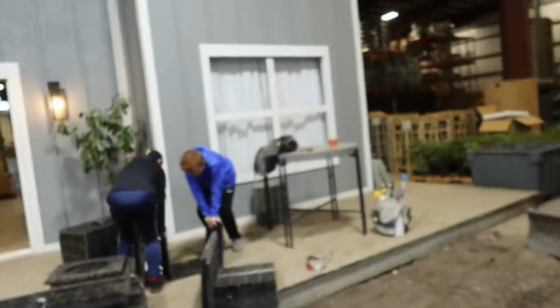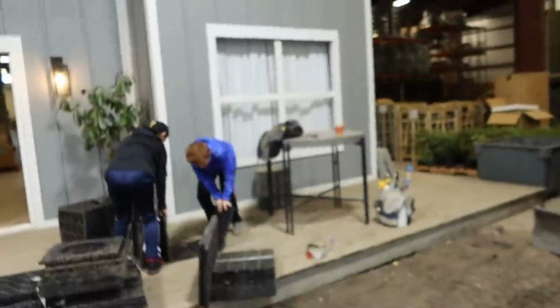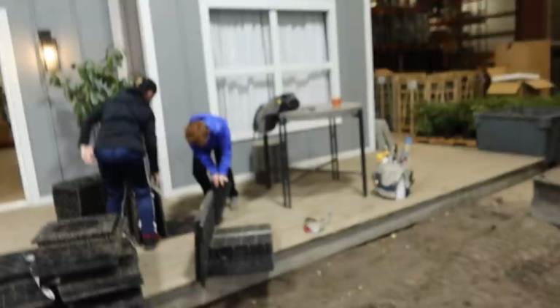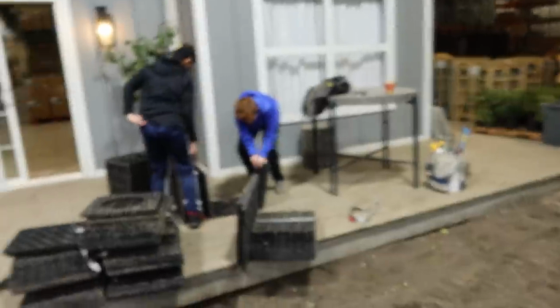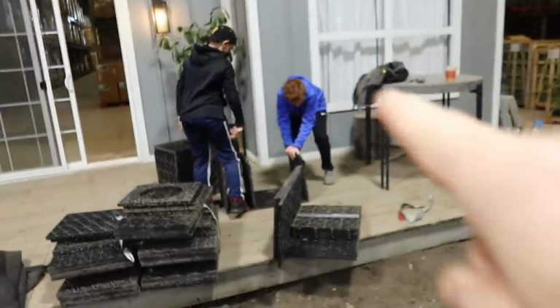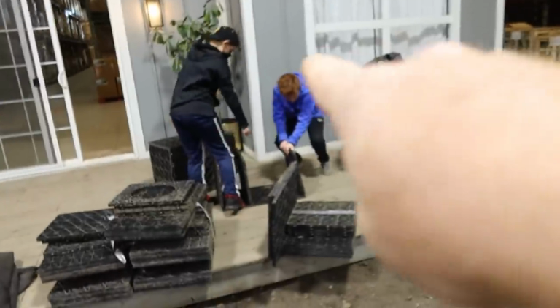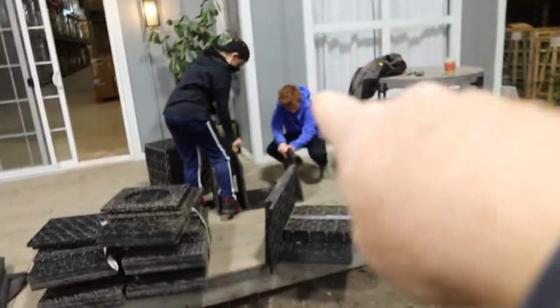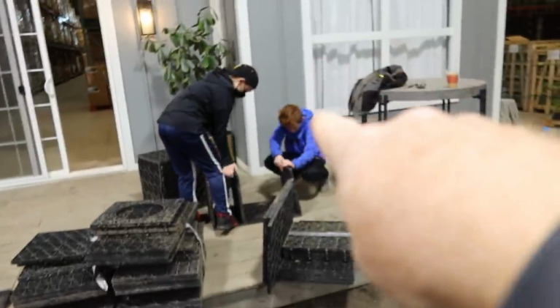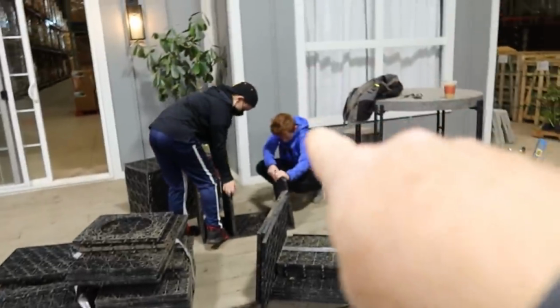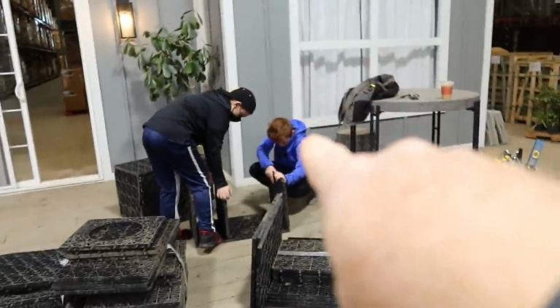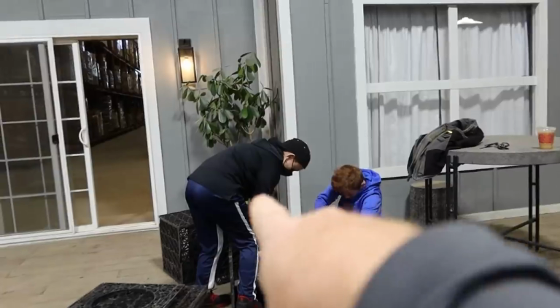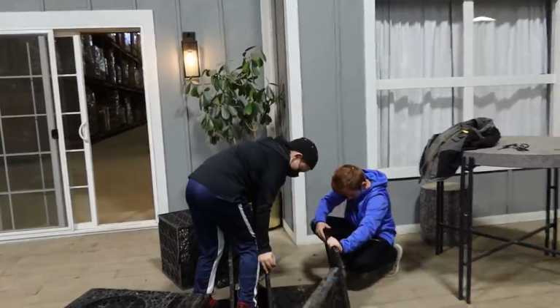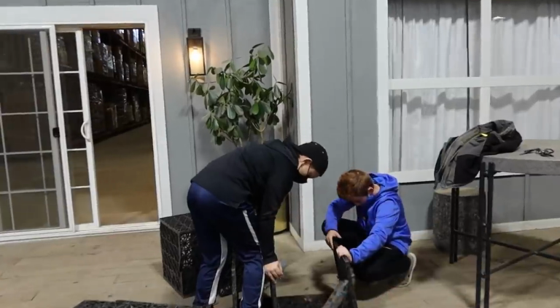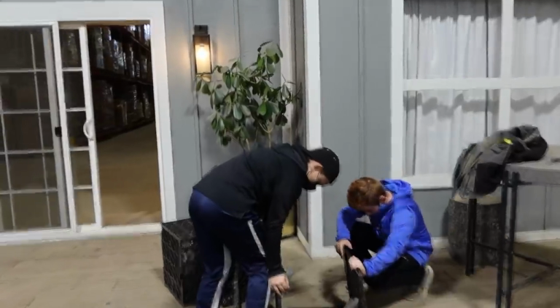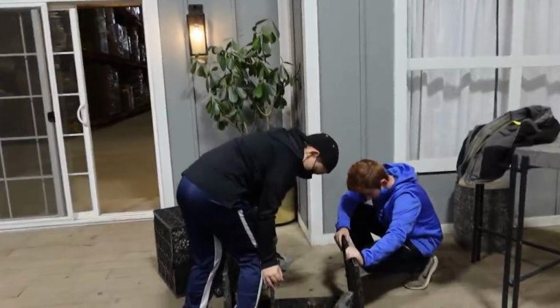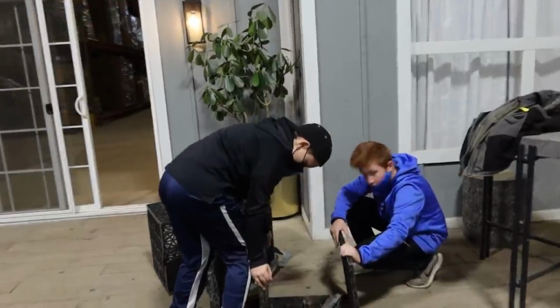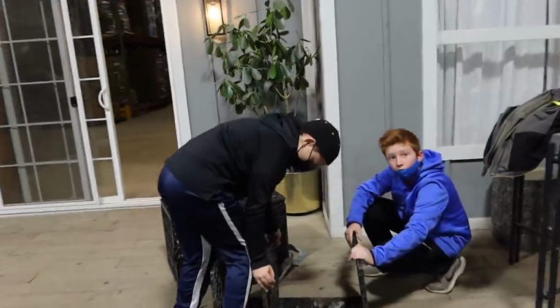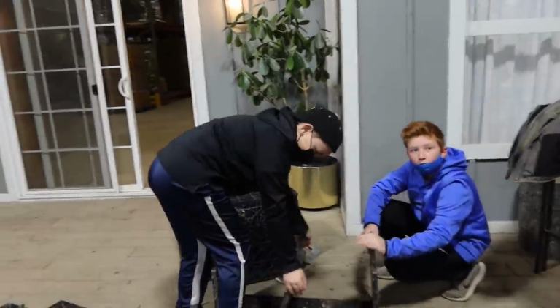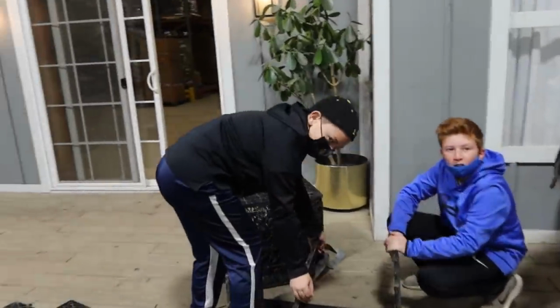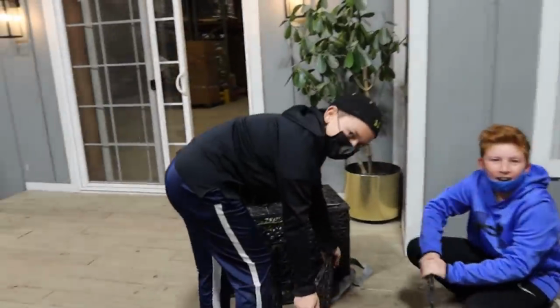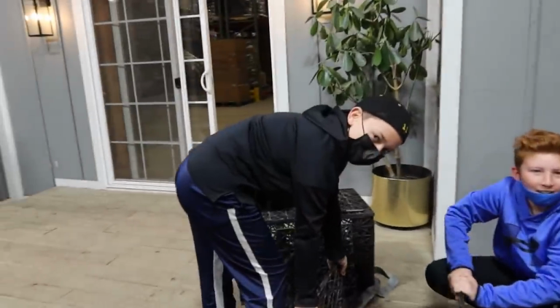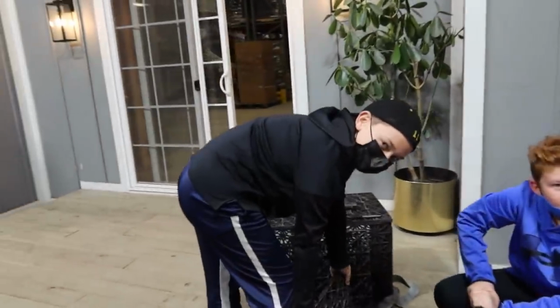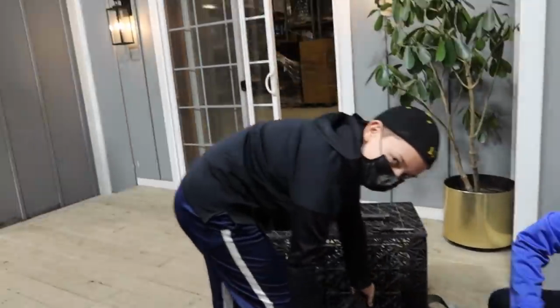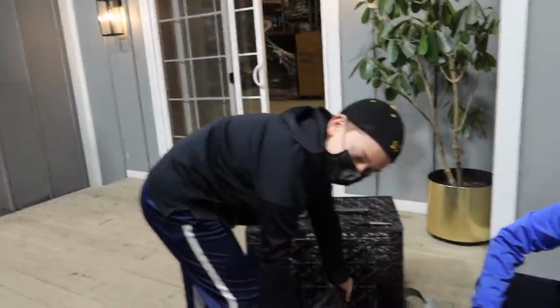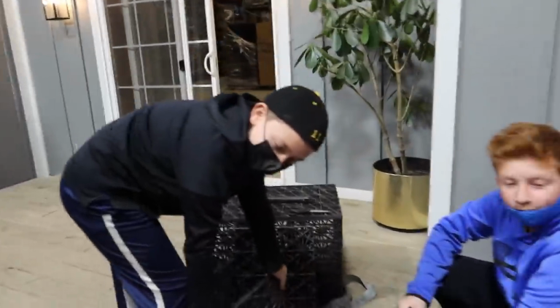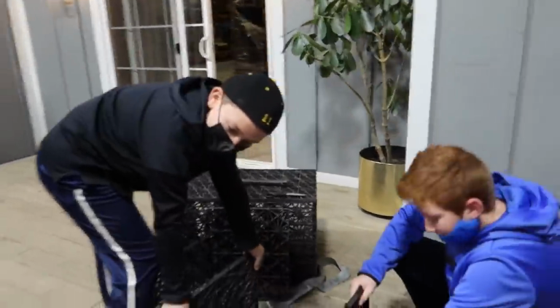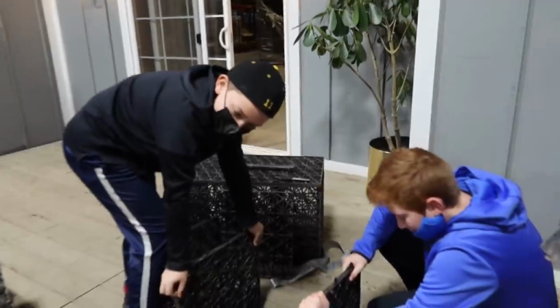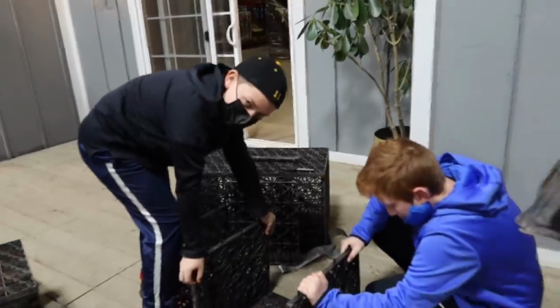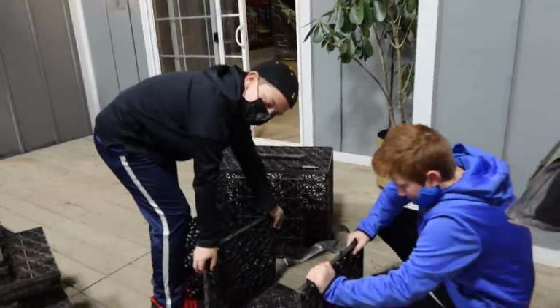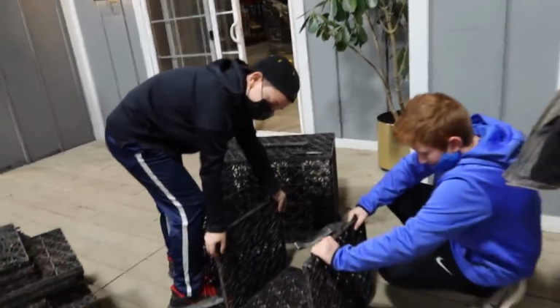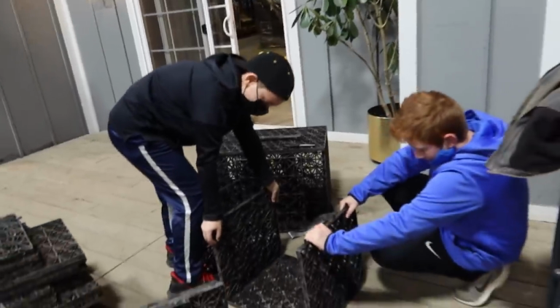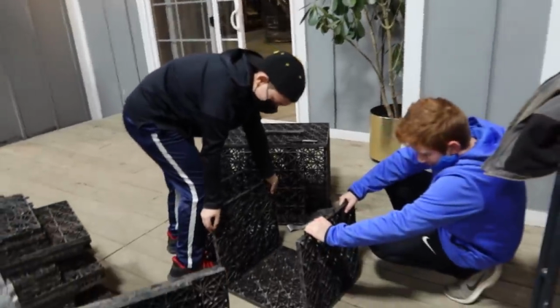This is my nephew Will and my son Matthew. Can you guys say hi? Are you excited to get out of school for a day?